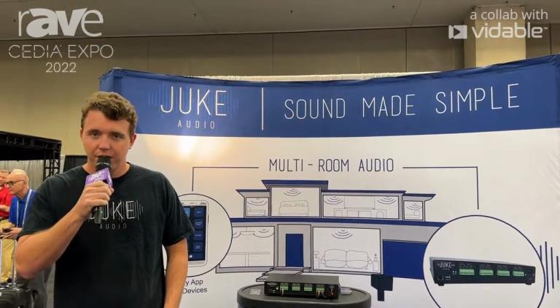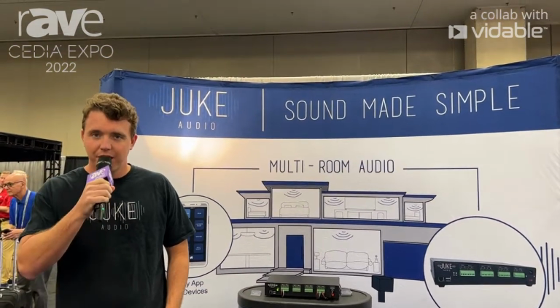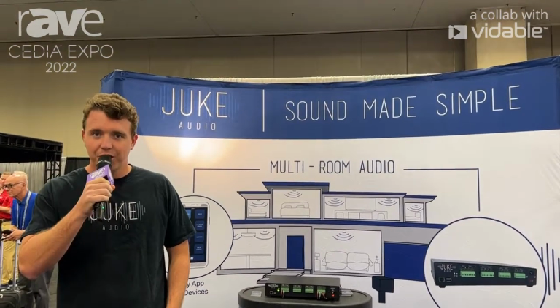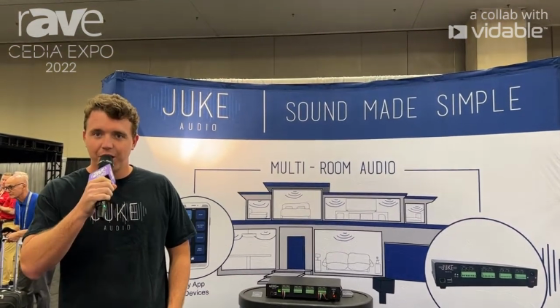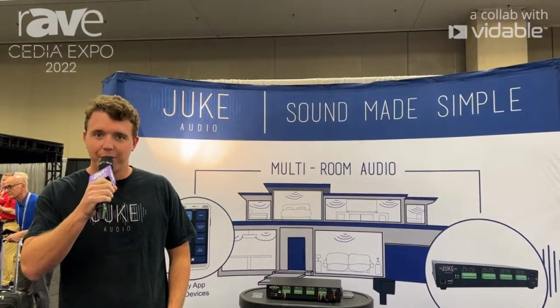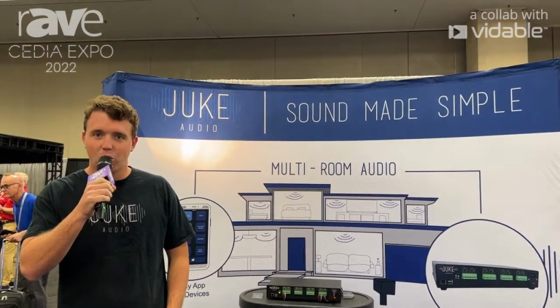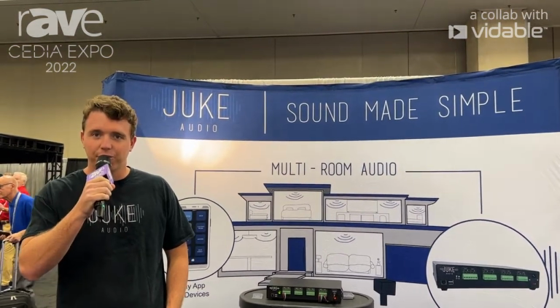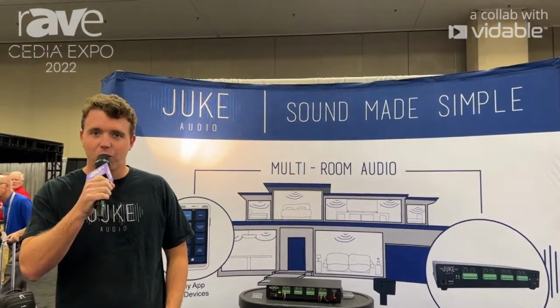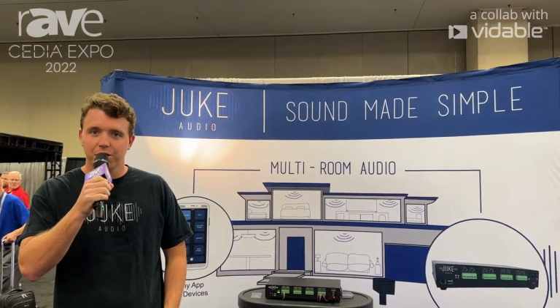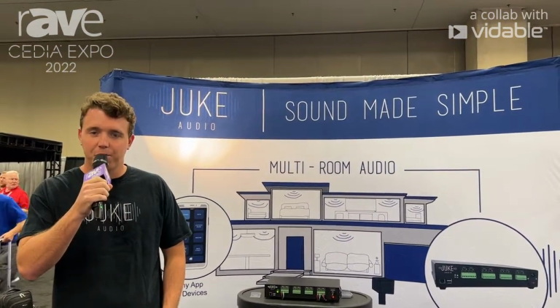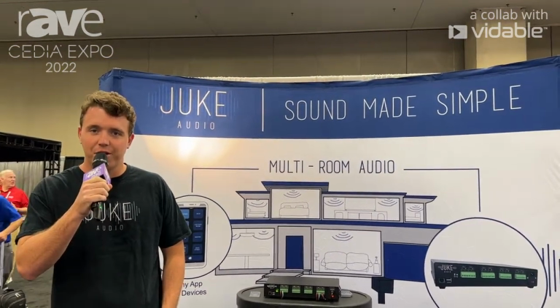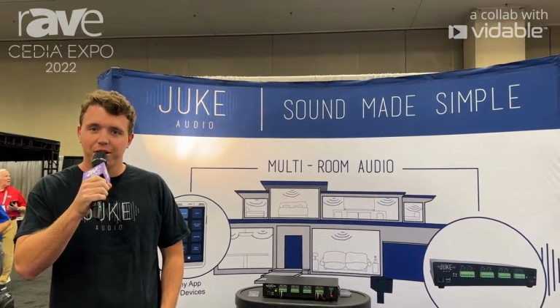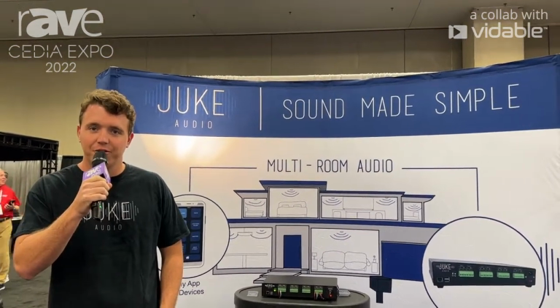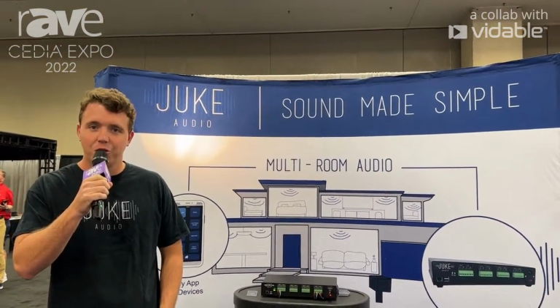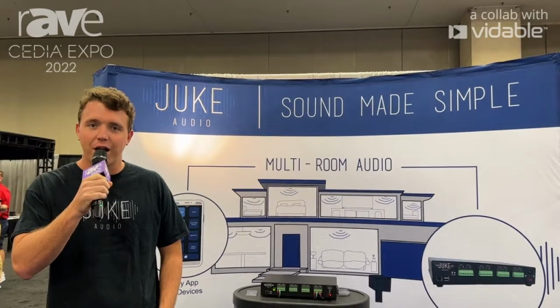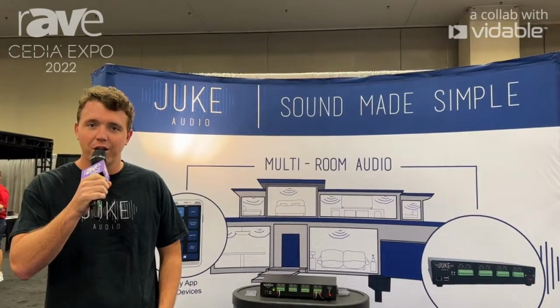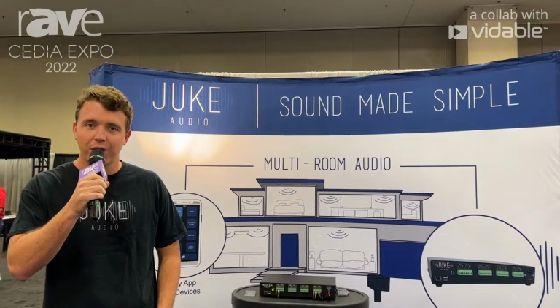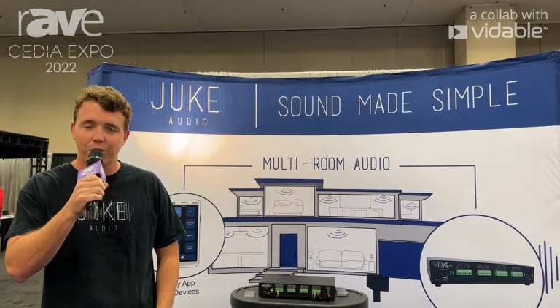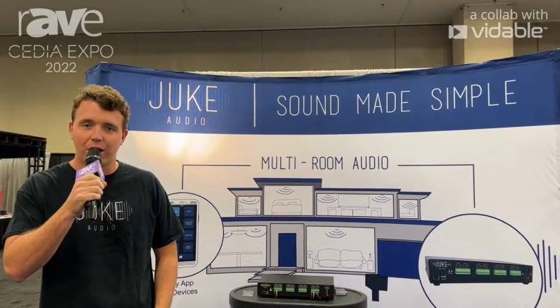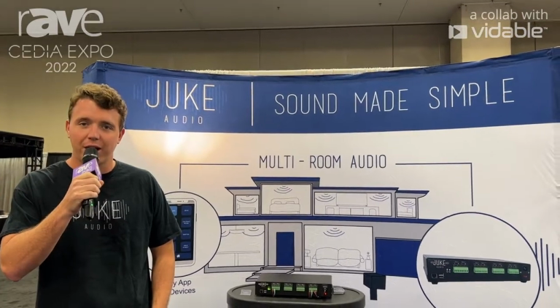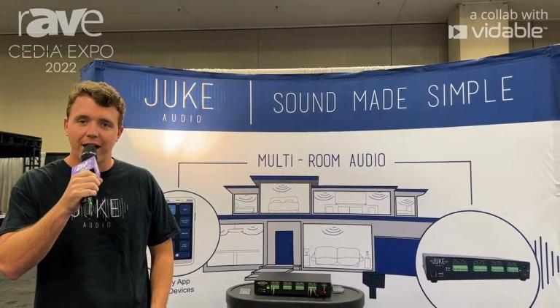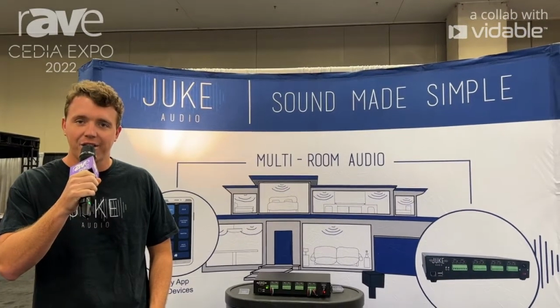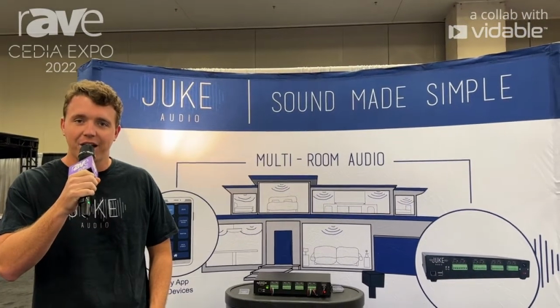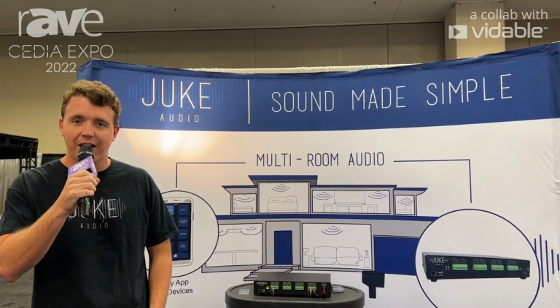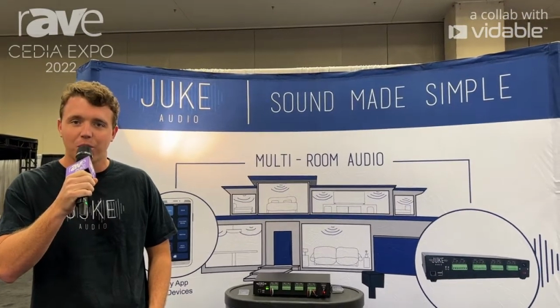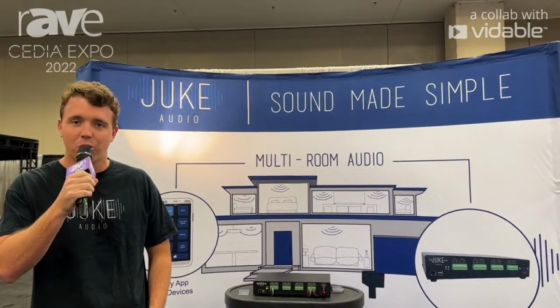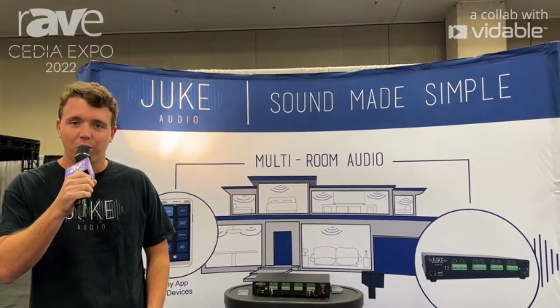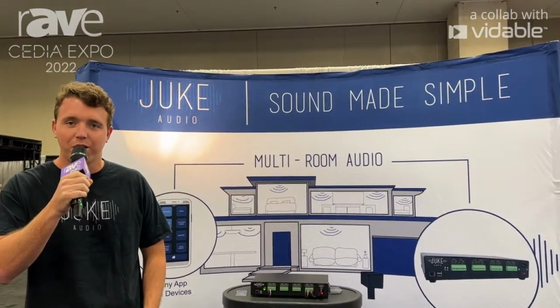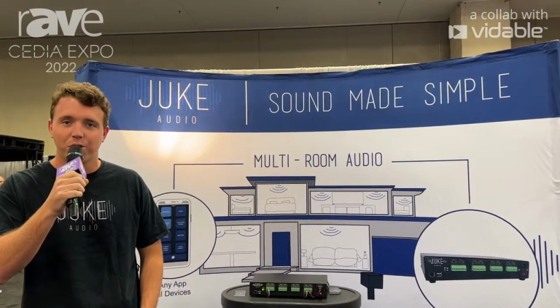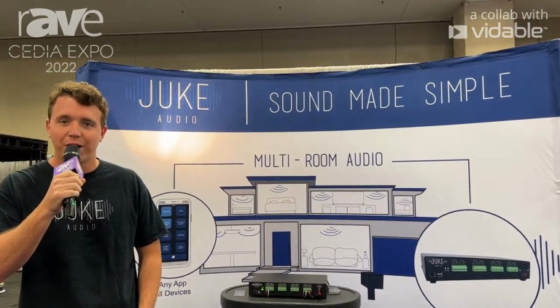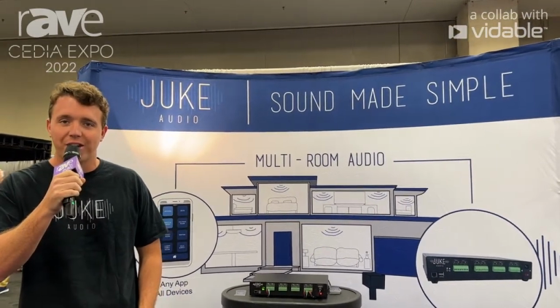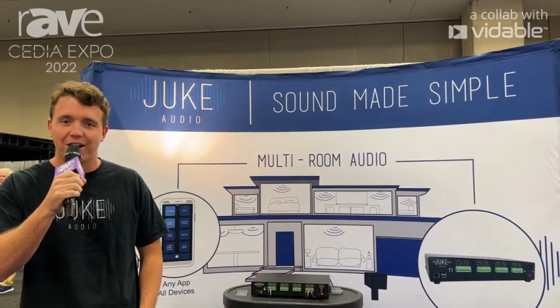Hello, I'm Colton Forth, president of Juke Audio, and we are here at CEDIA Expo 2022 in Dallas.